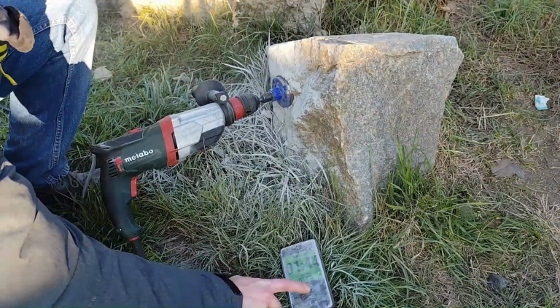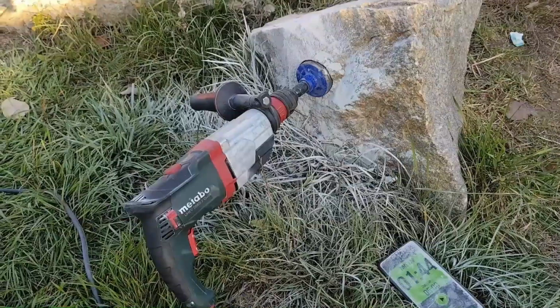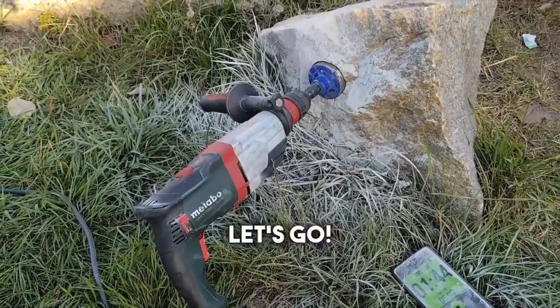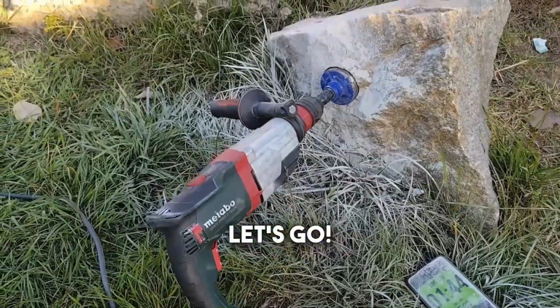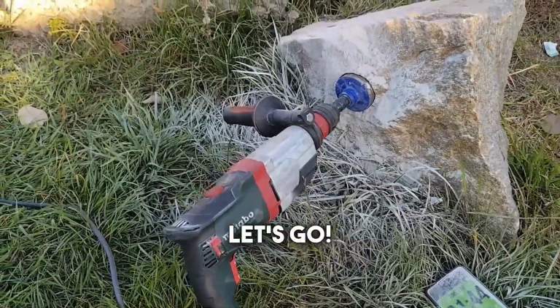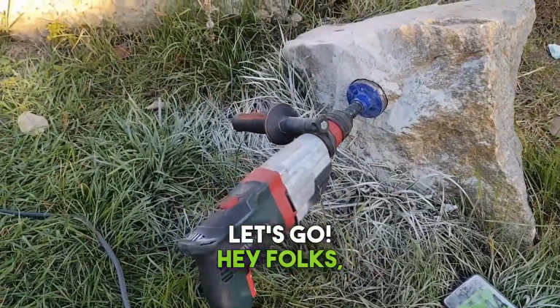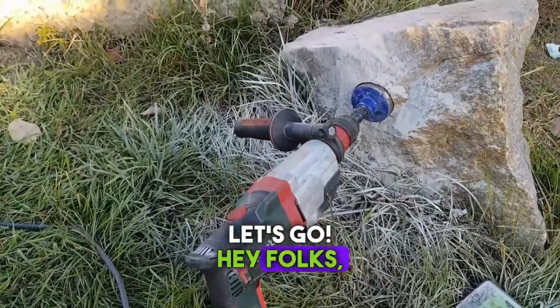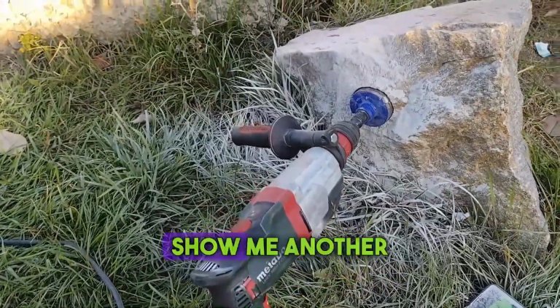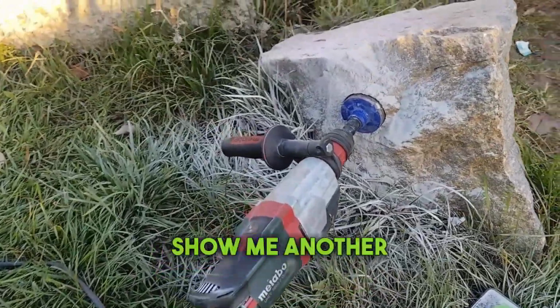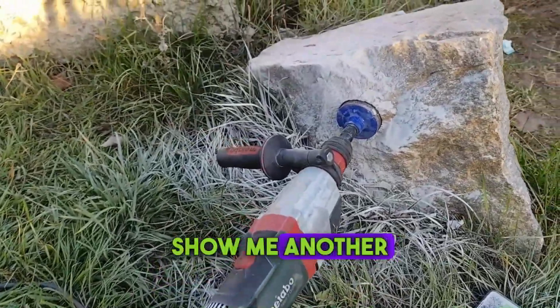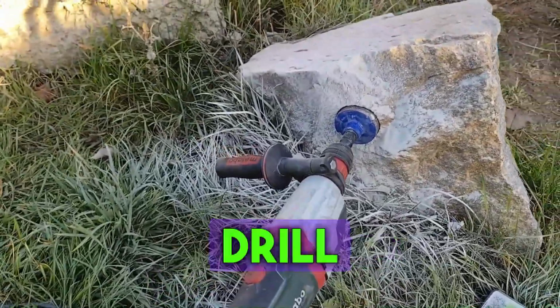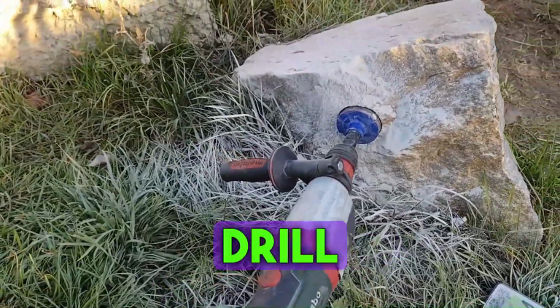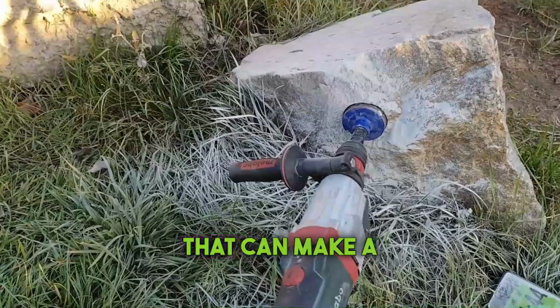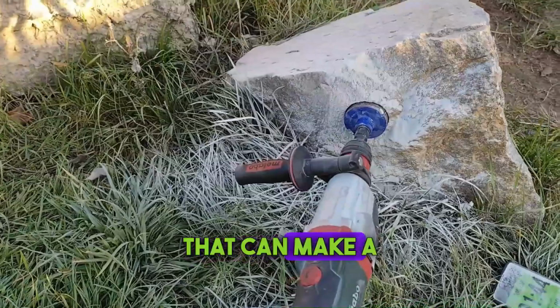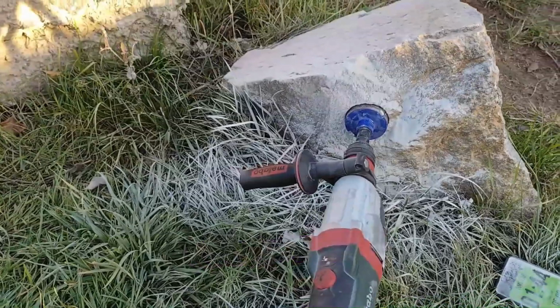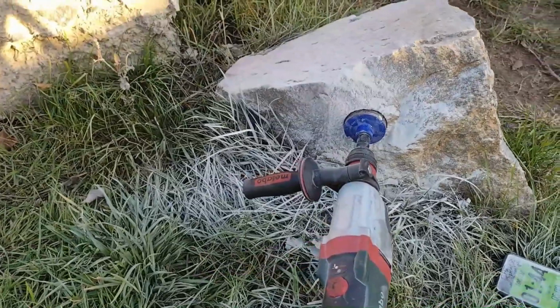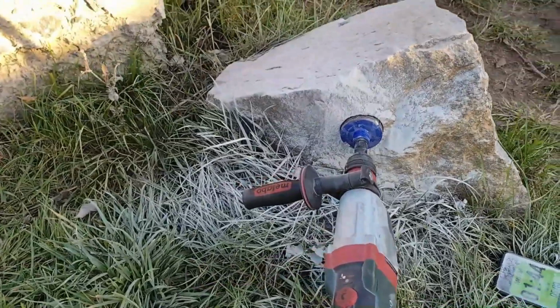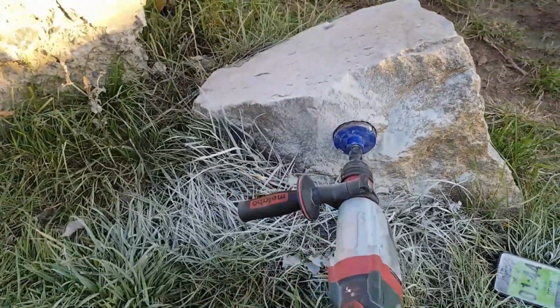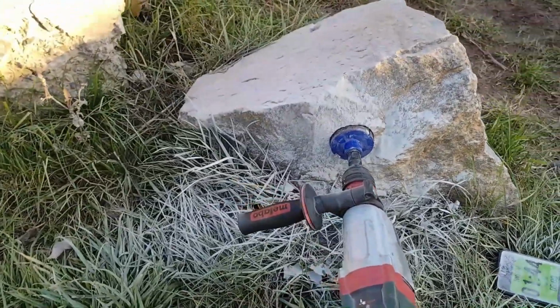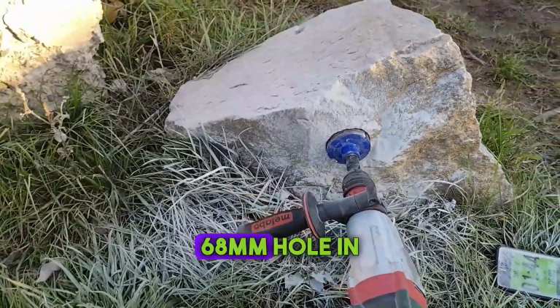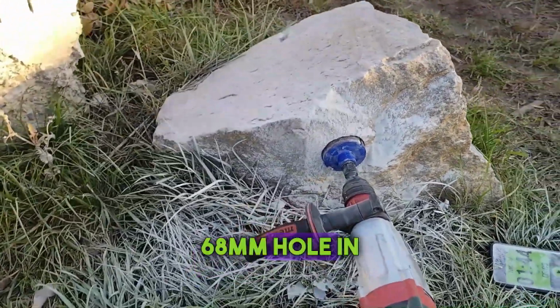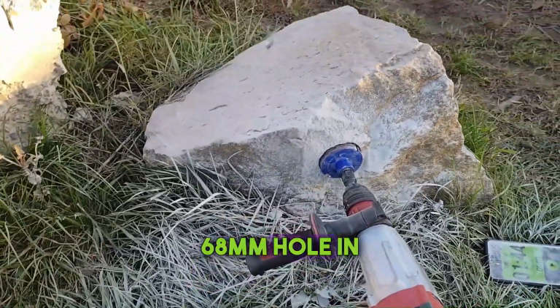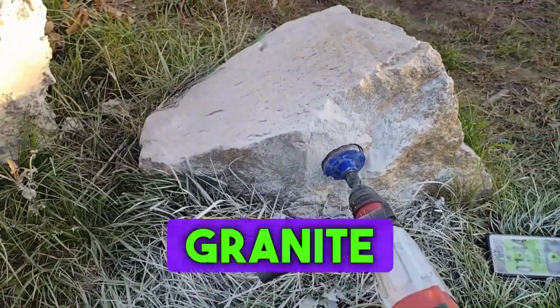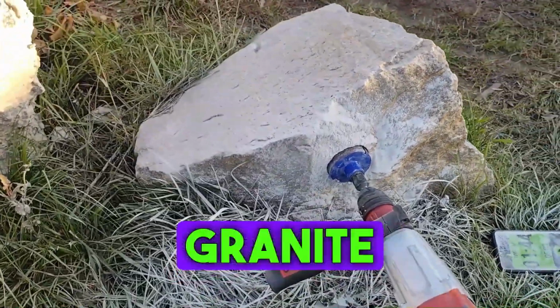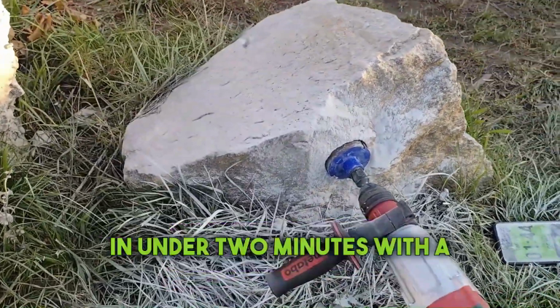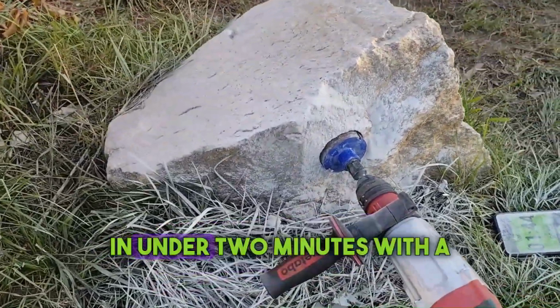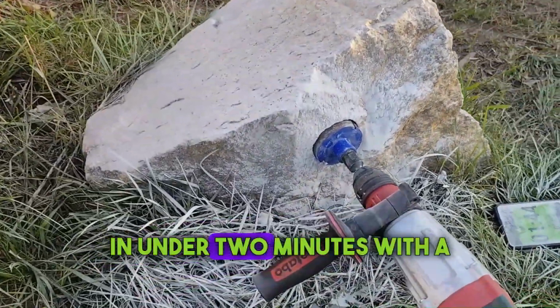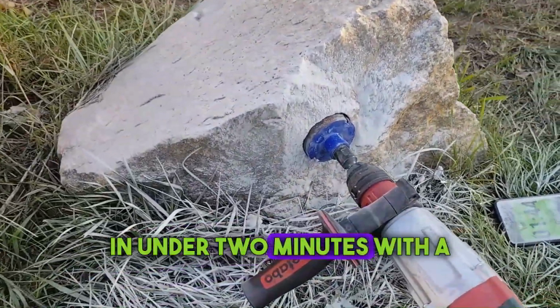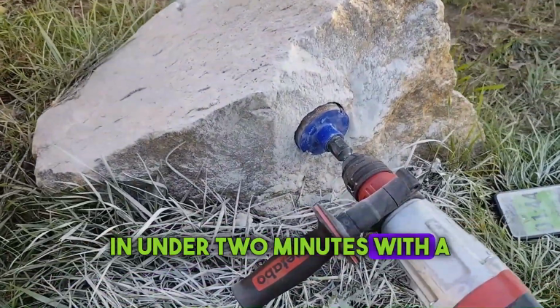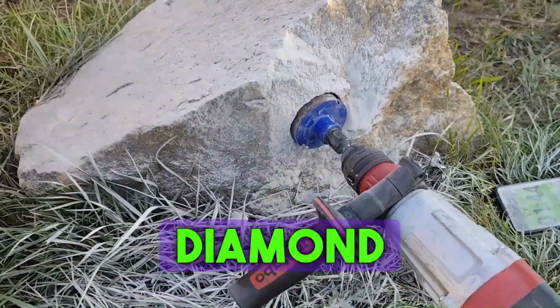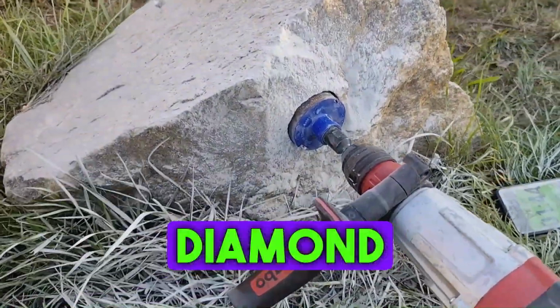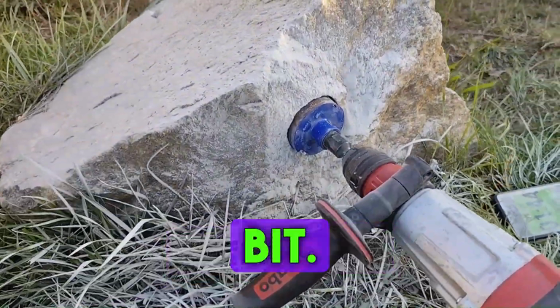Let's go! Hey folks, show me another drill that can make a 68mm hole in granite in under two minutes with a diamond bit.